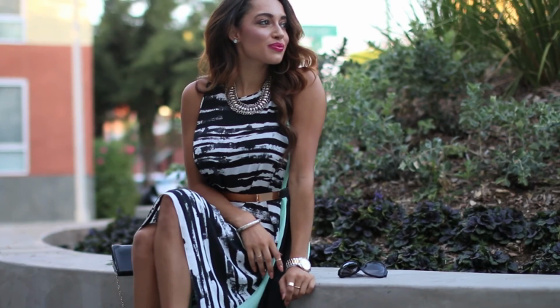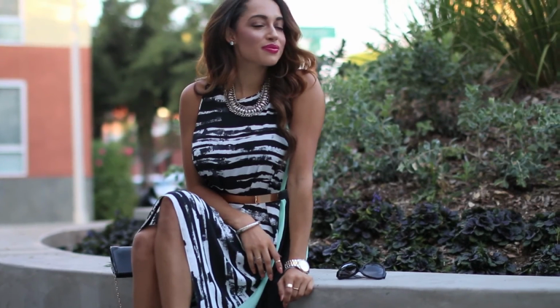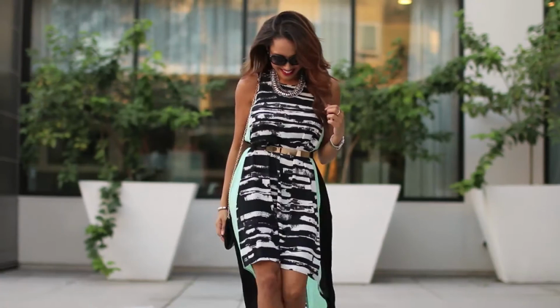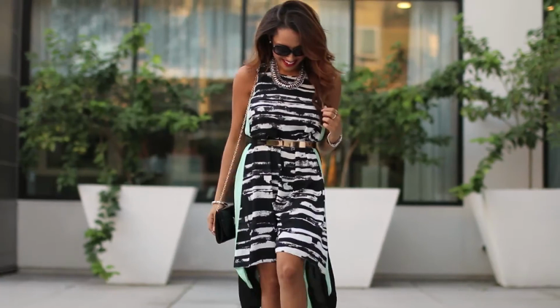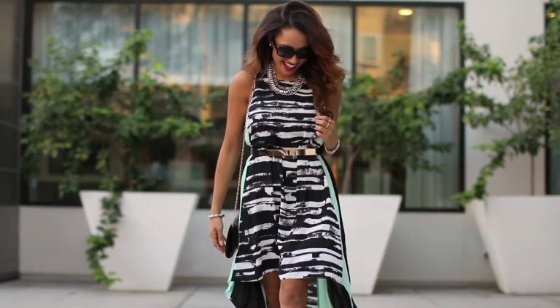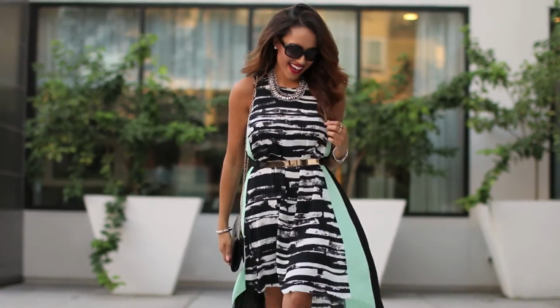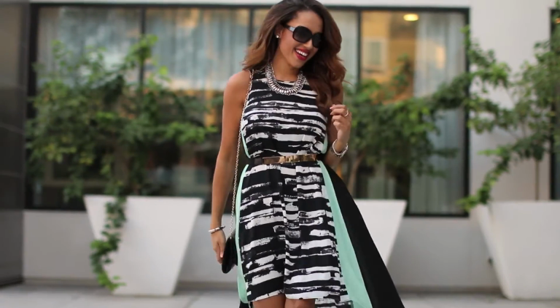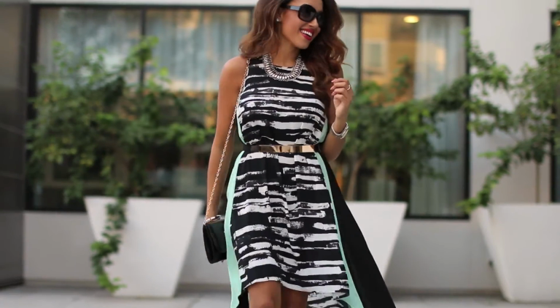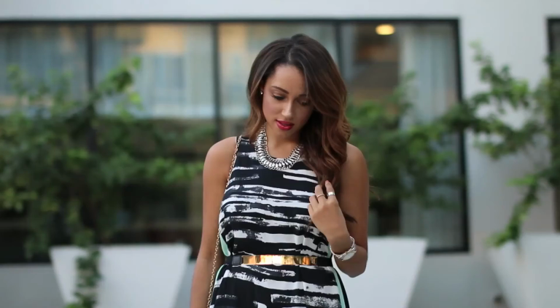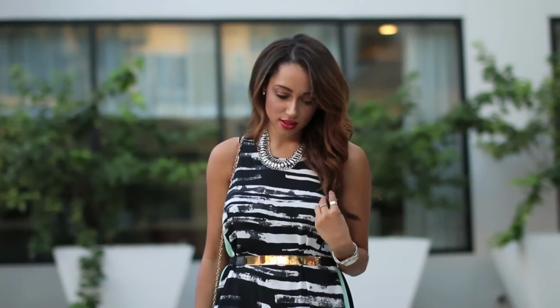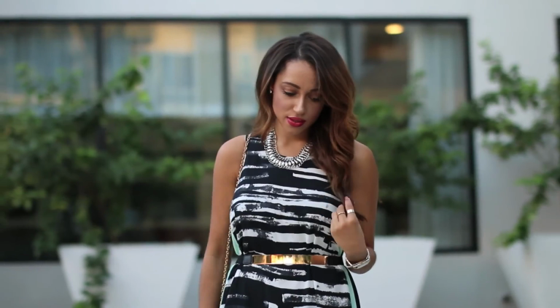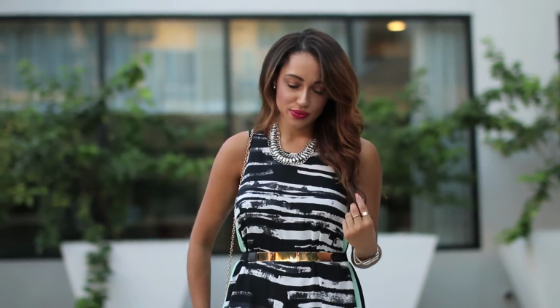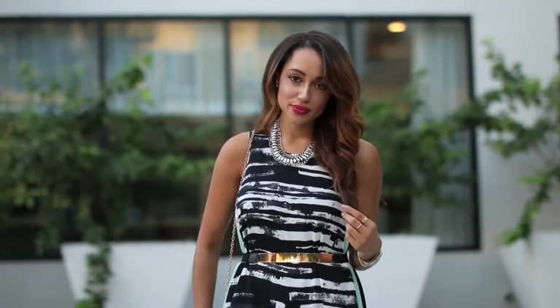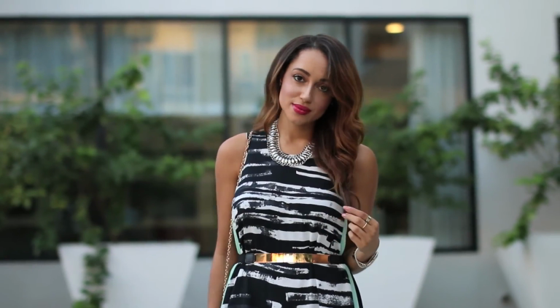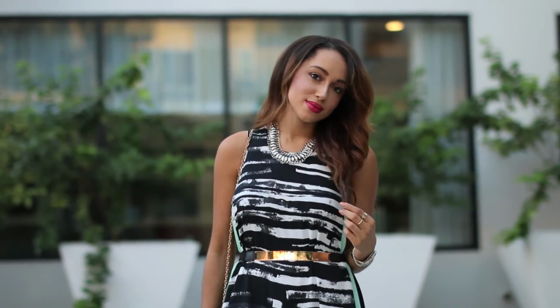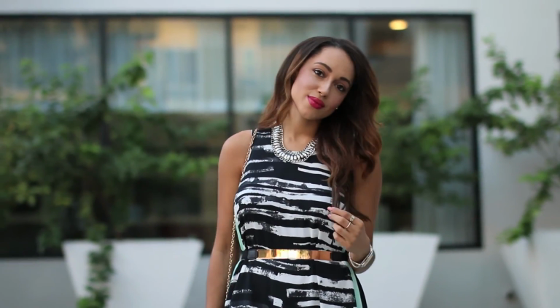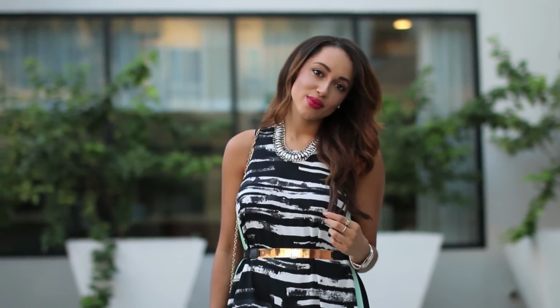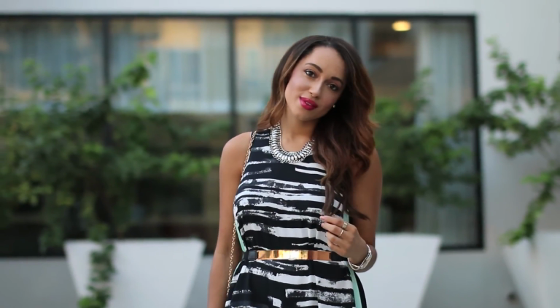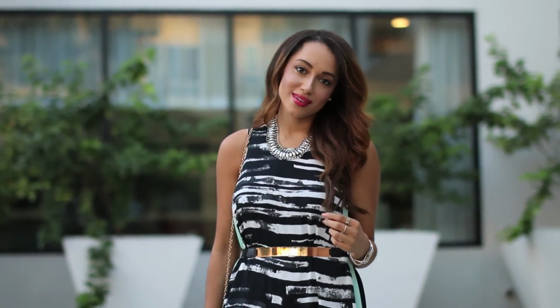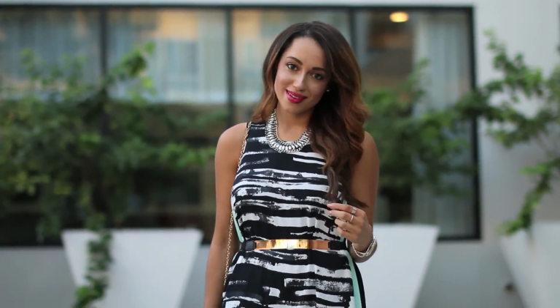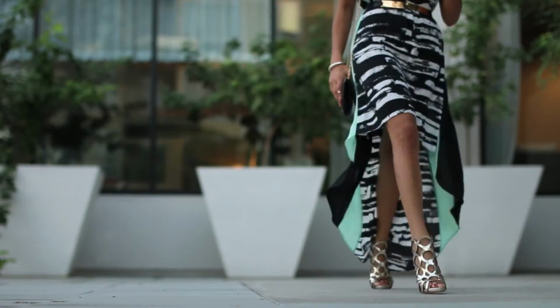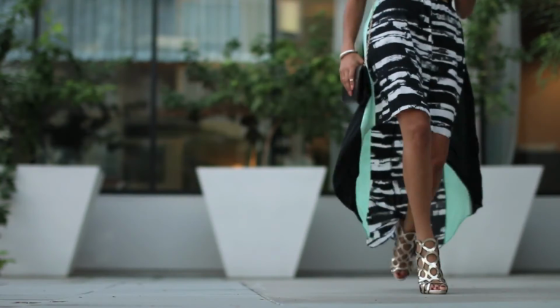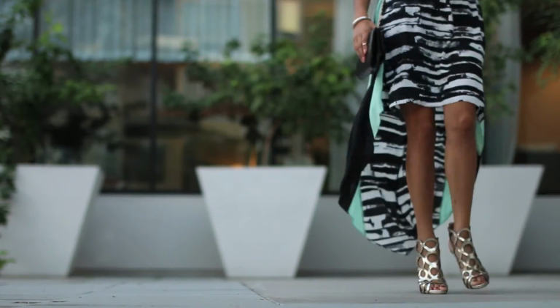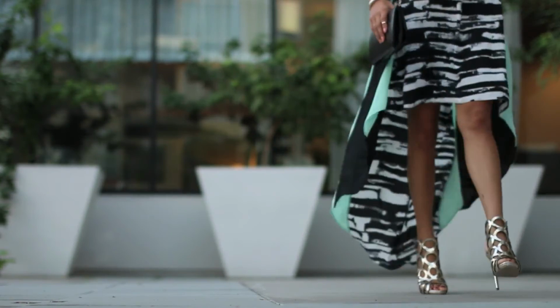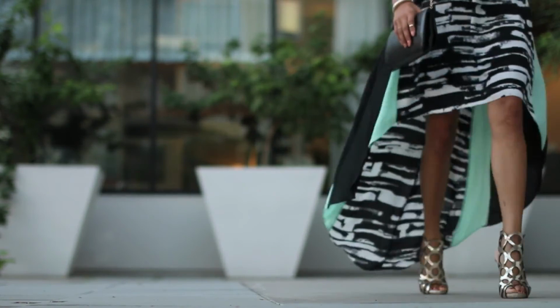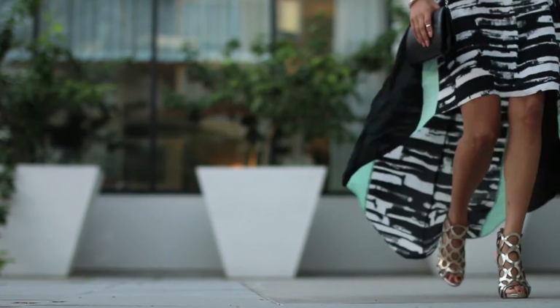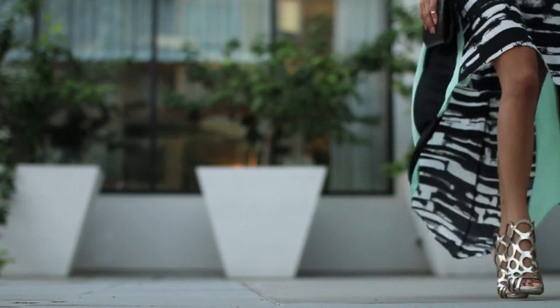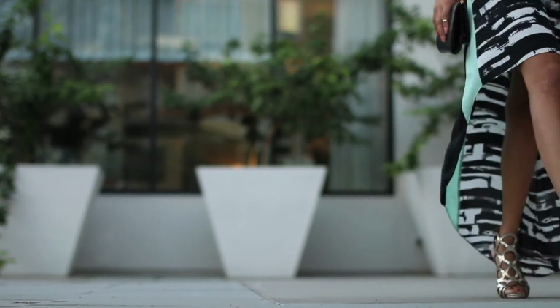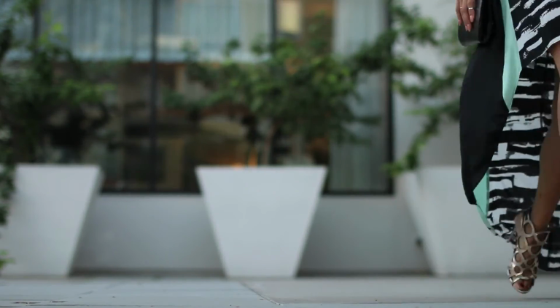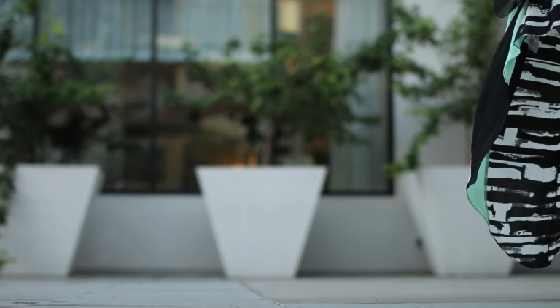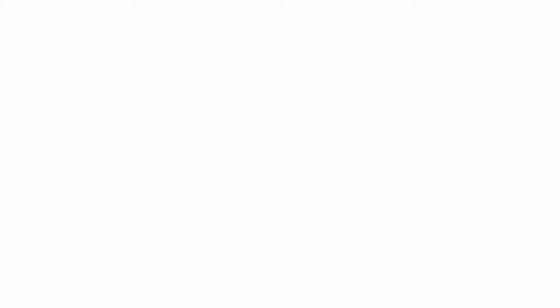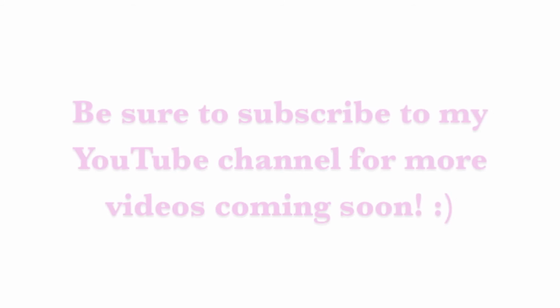This outfit made me feel fun and flirty. It's perfect for a night on the town. I hope you enjoyed this video!